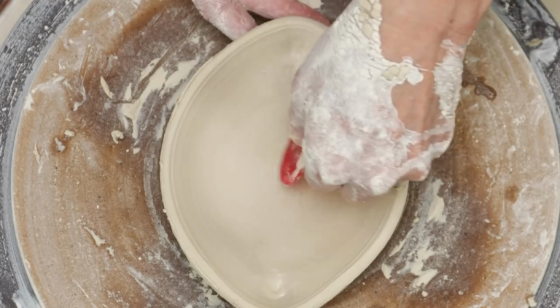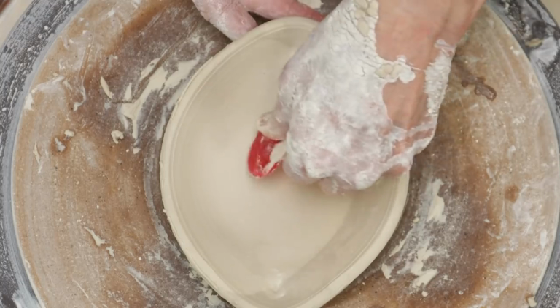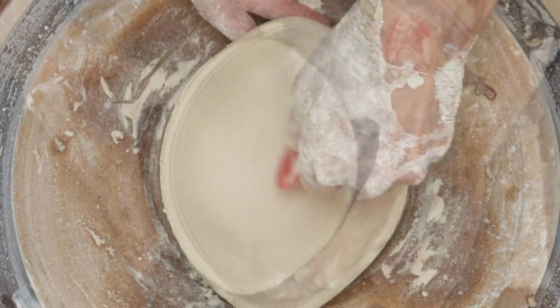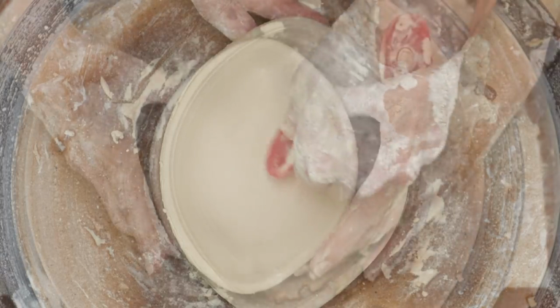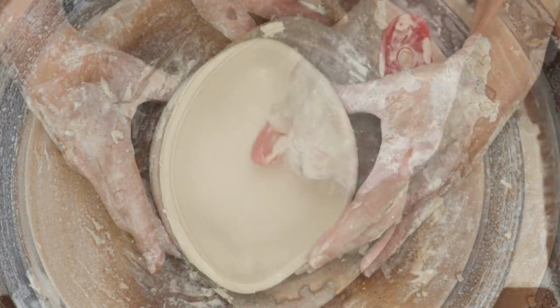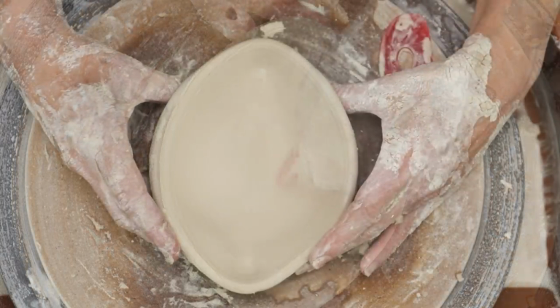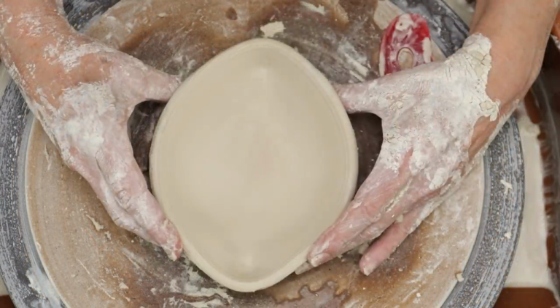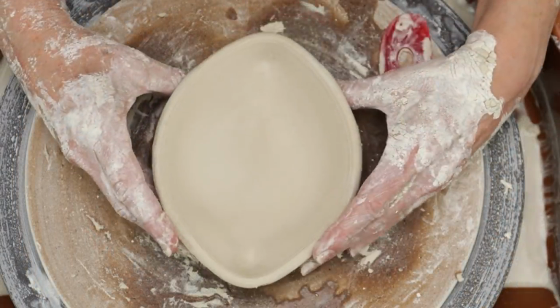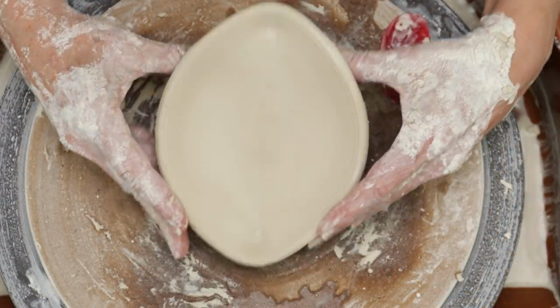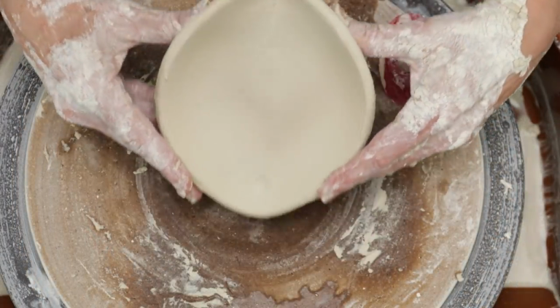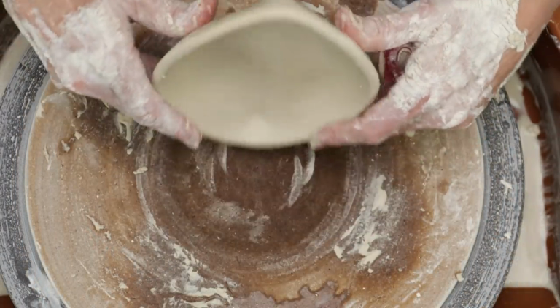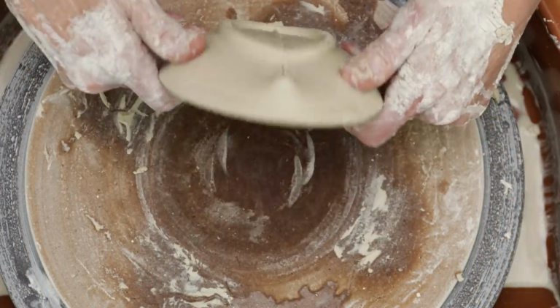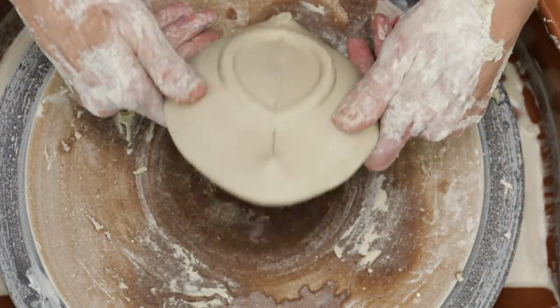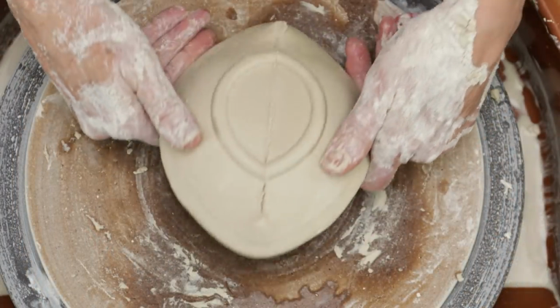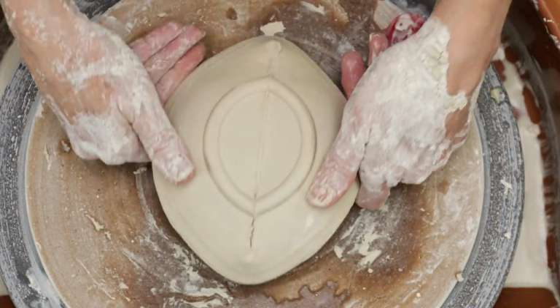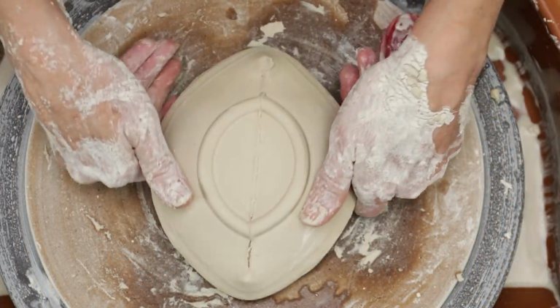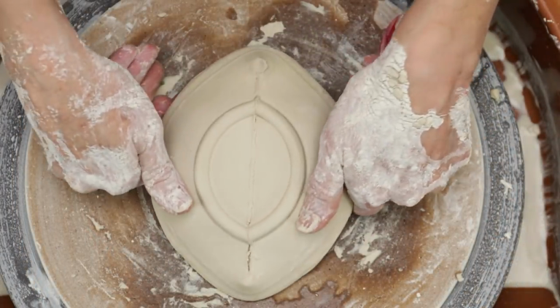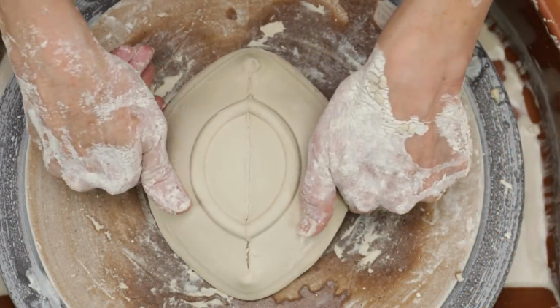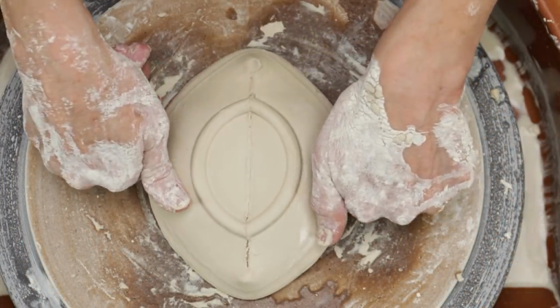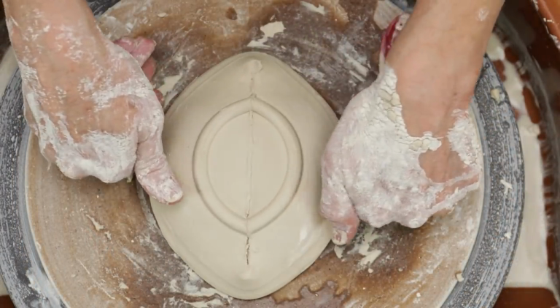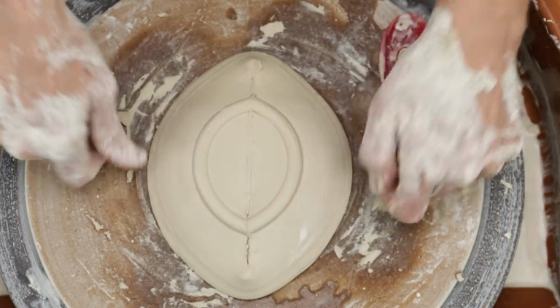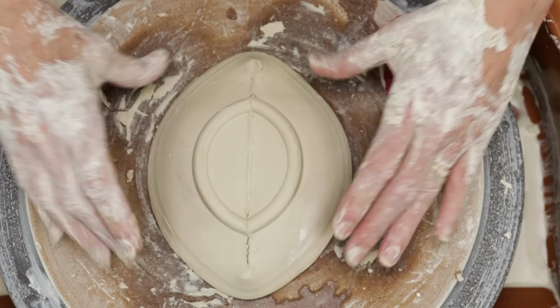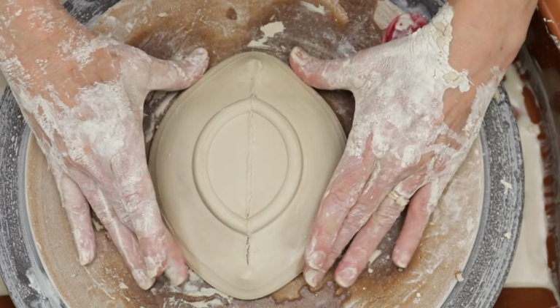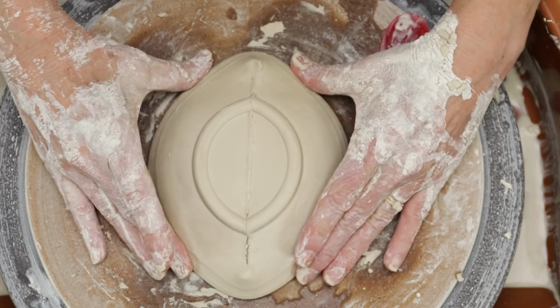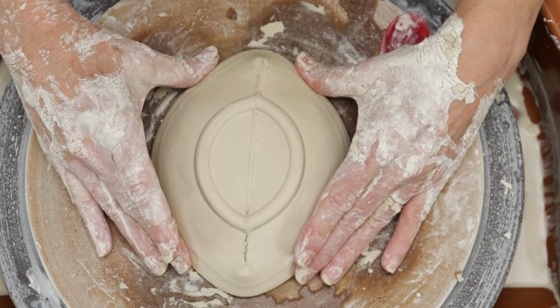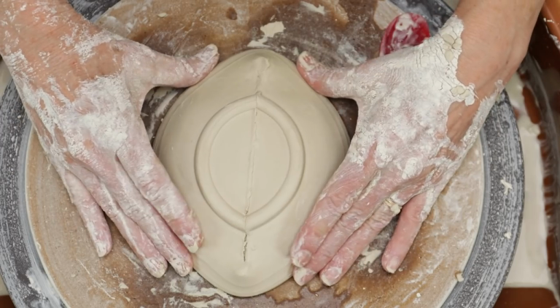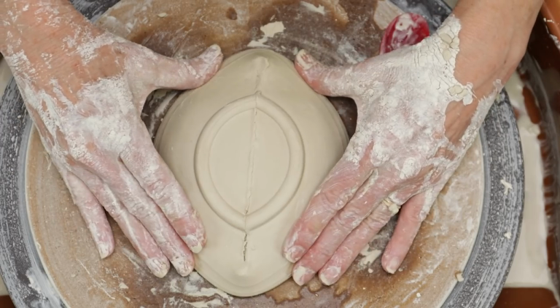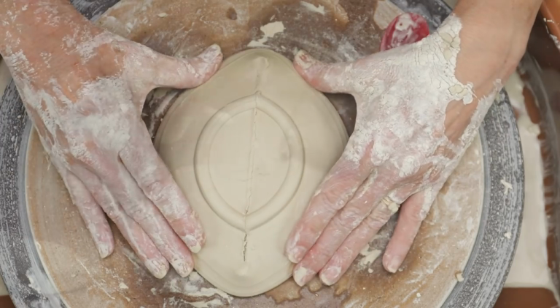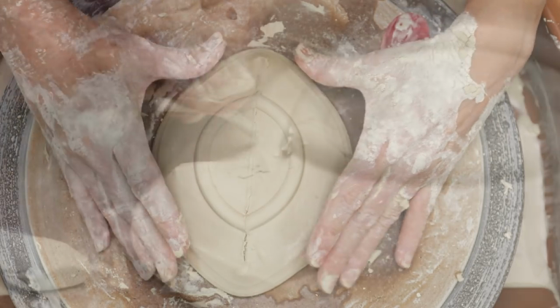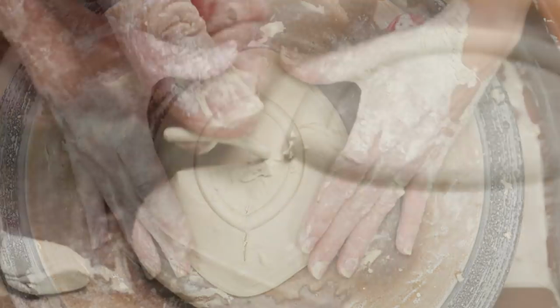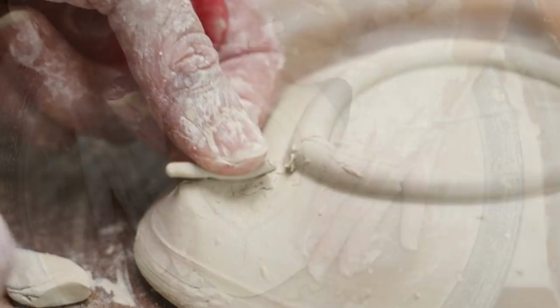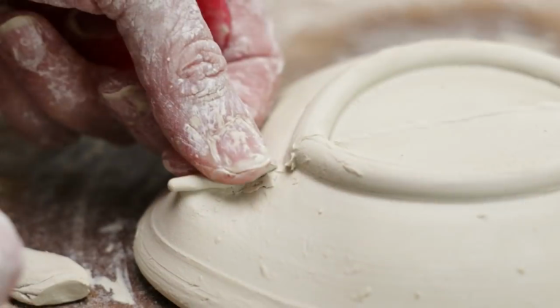I turned the bowl back over and worked in little coils along the seam to make sure it's secure and wouldn't pull apart.